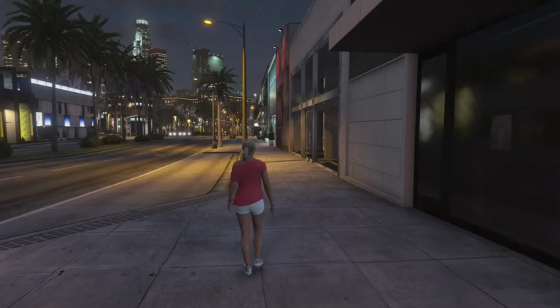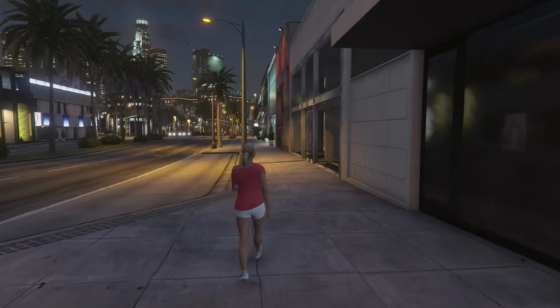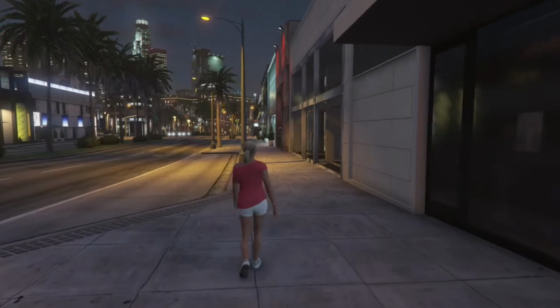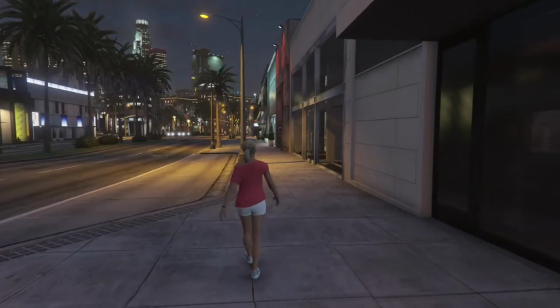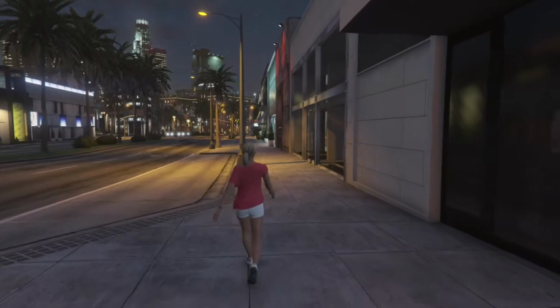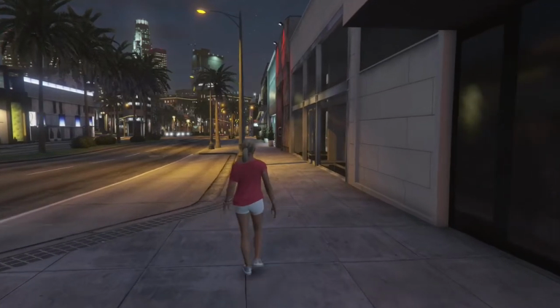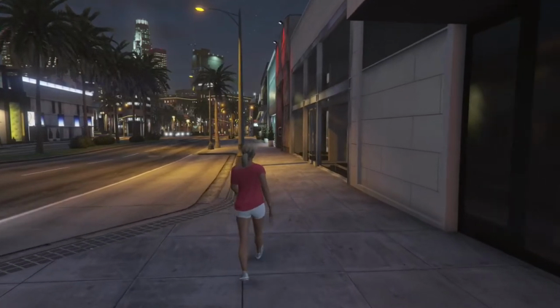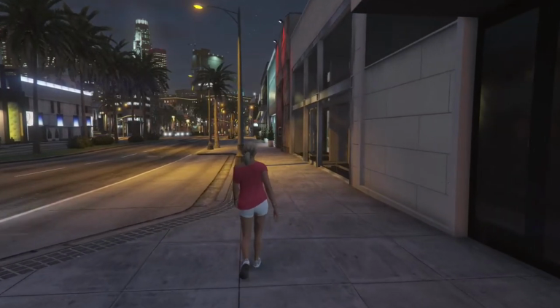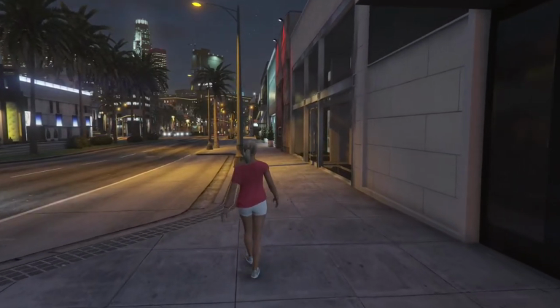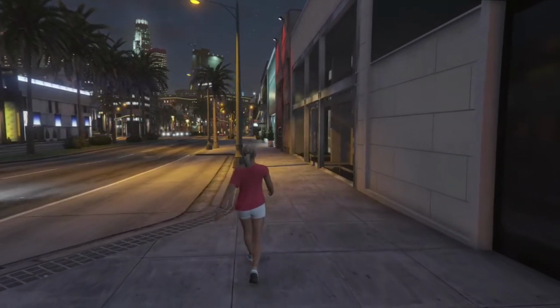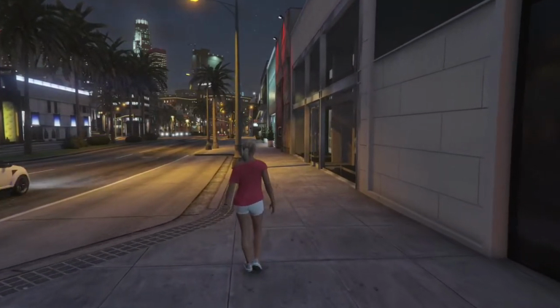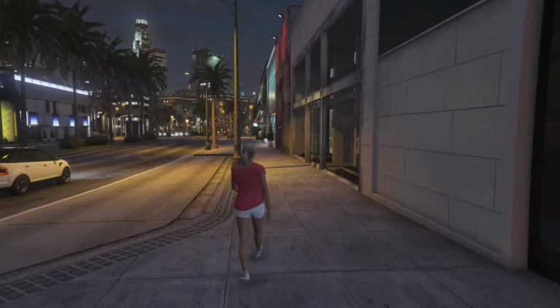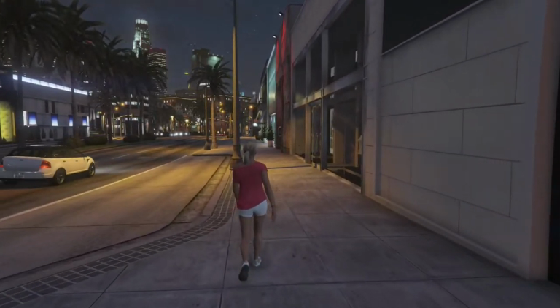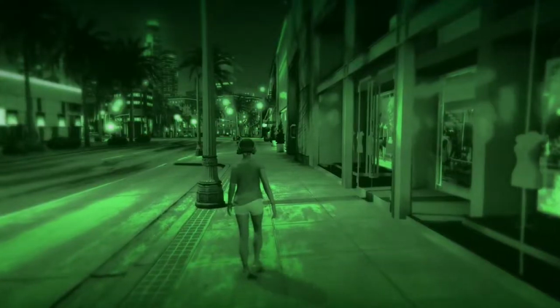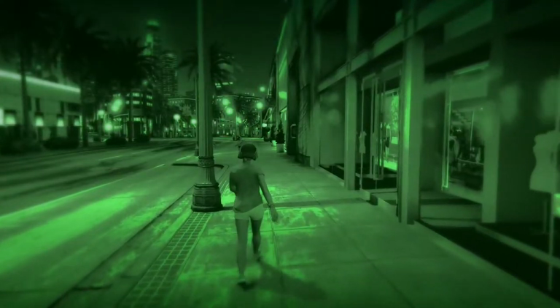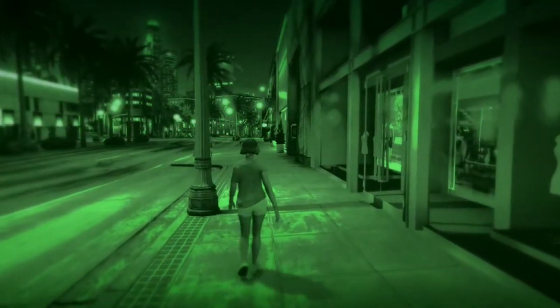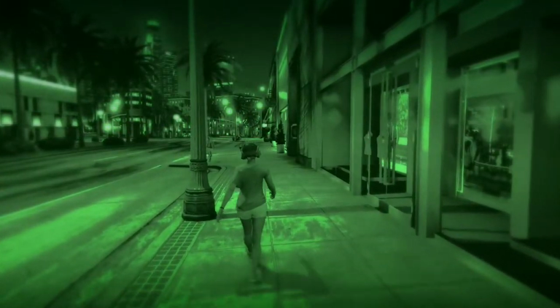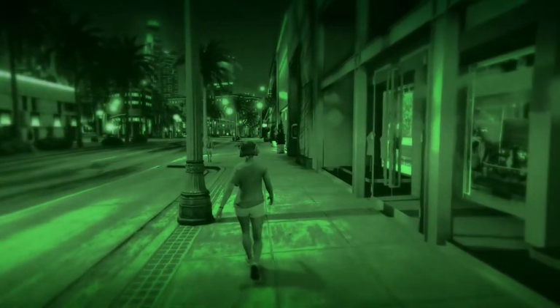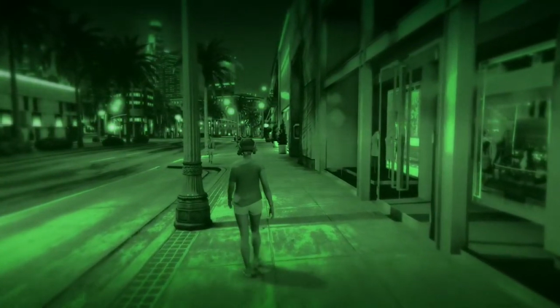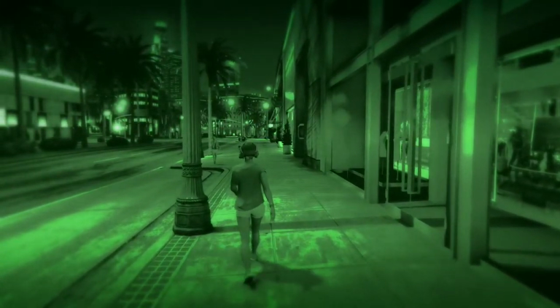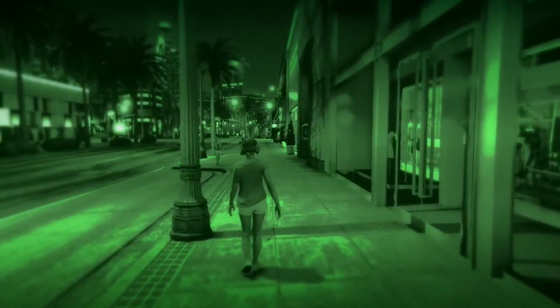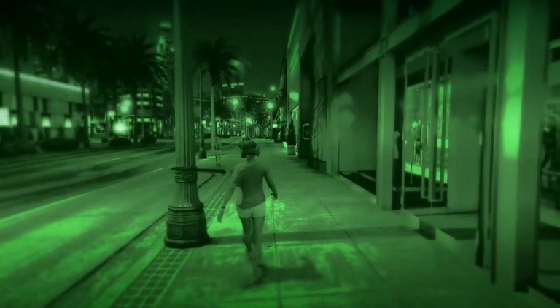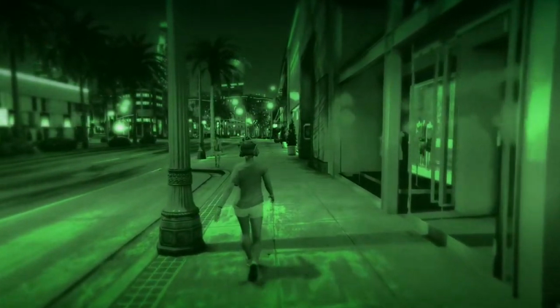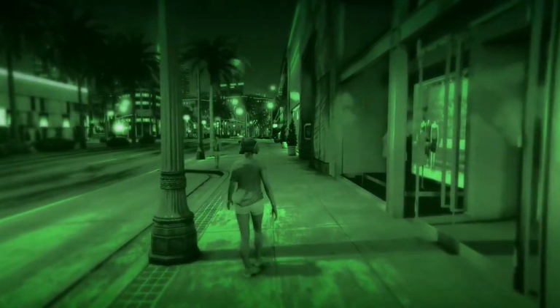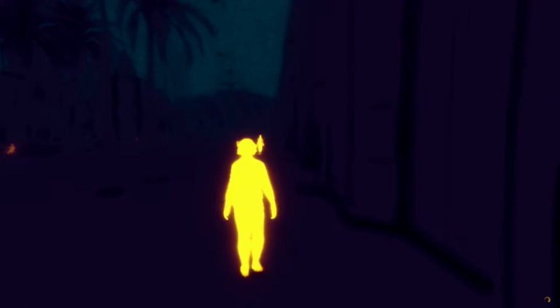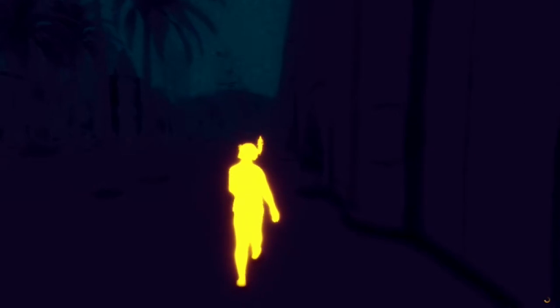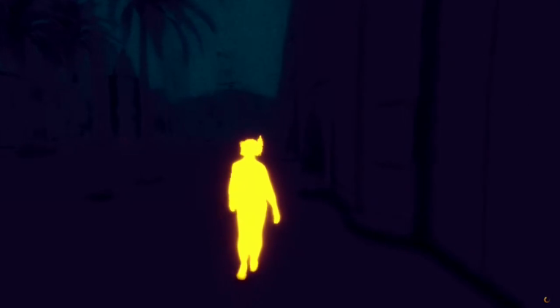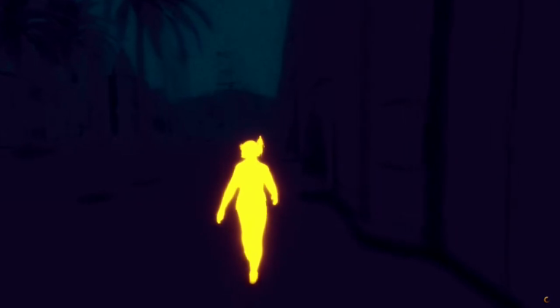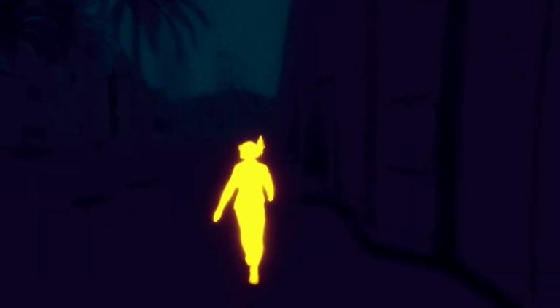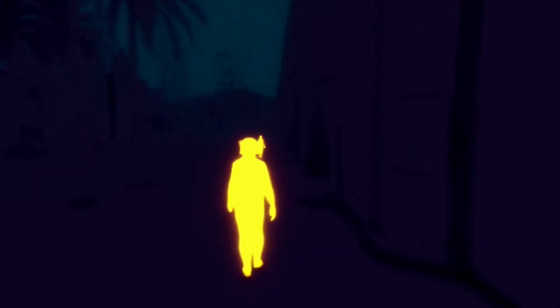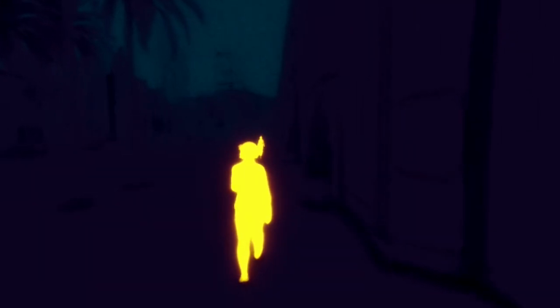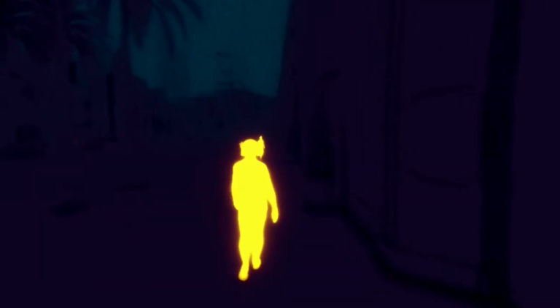Welcome back to another GTA video tutorial. In this video I'll show you how to acquire and use the night vision and thermo goggles.